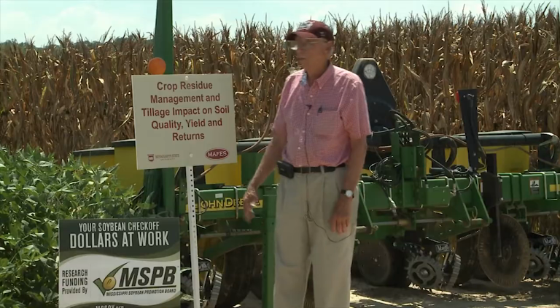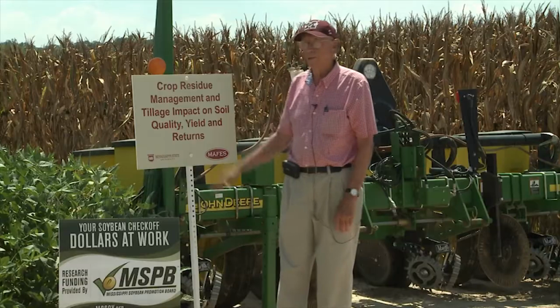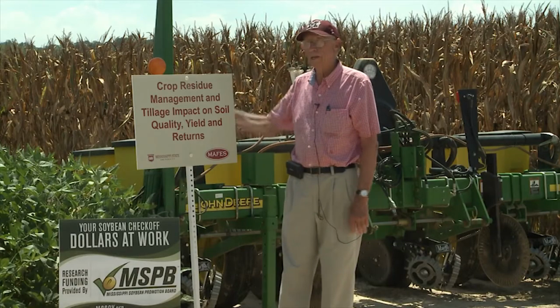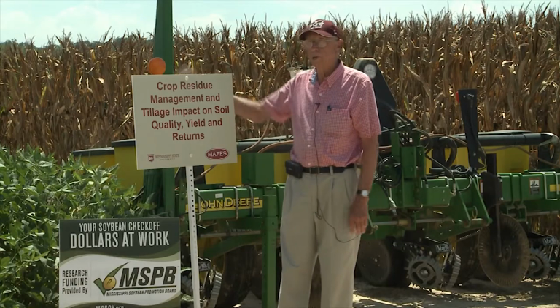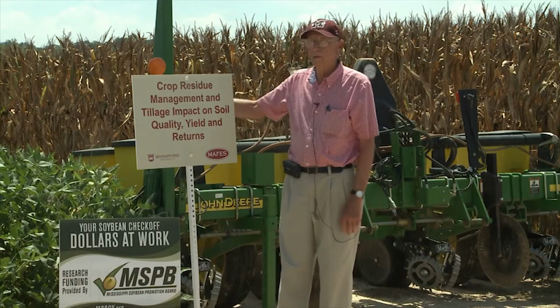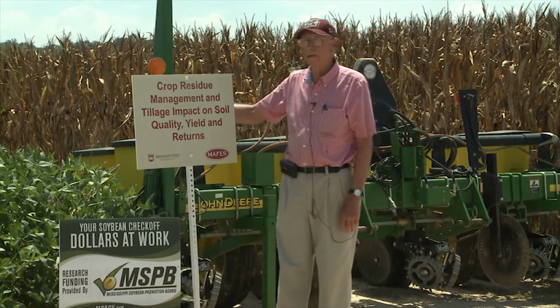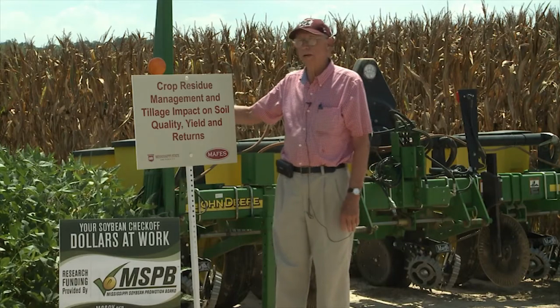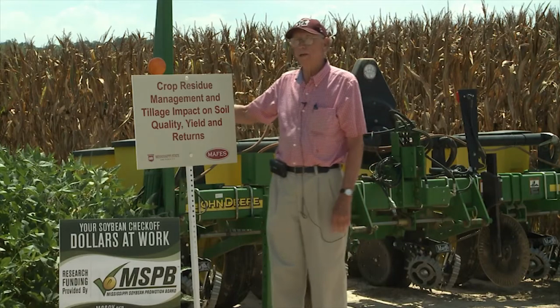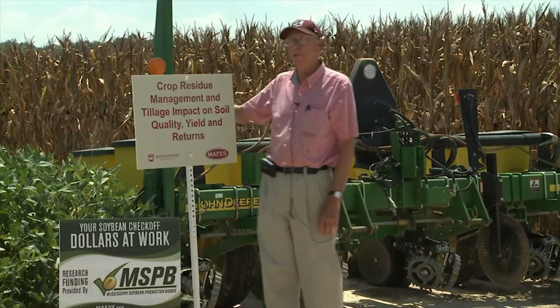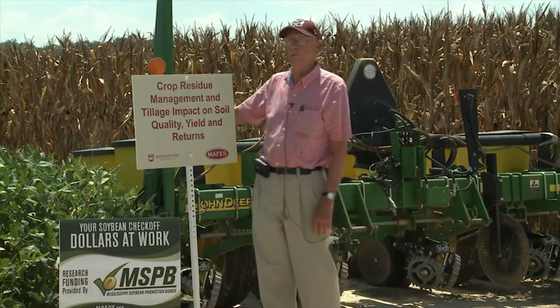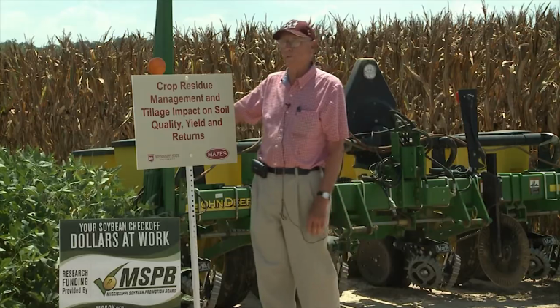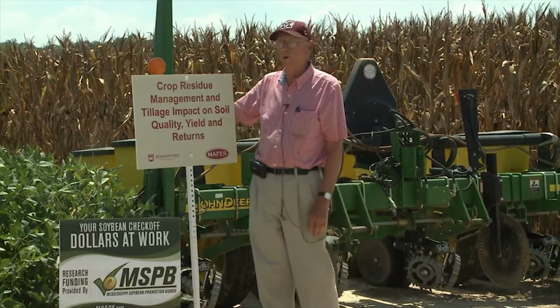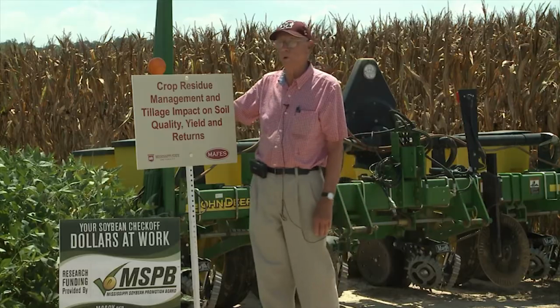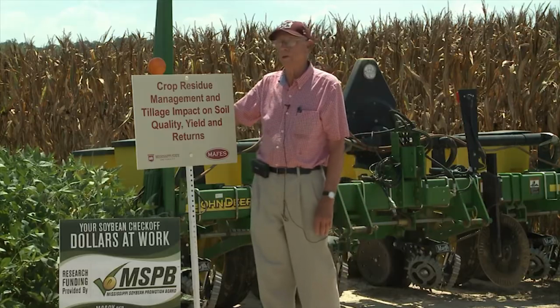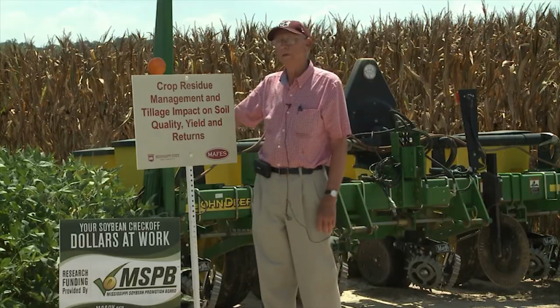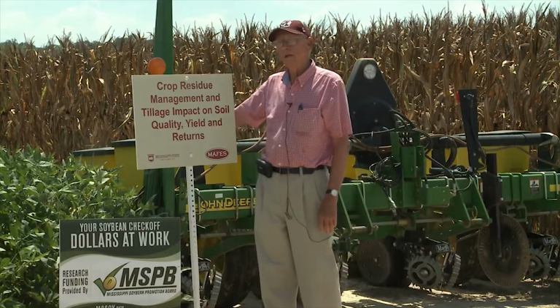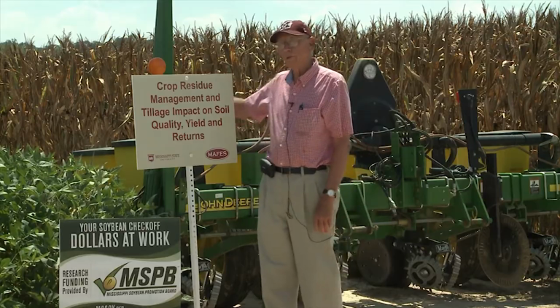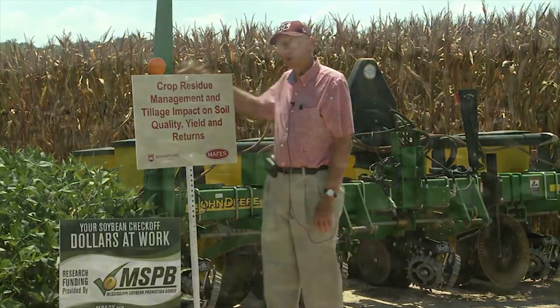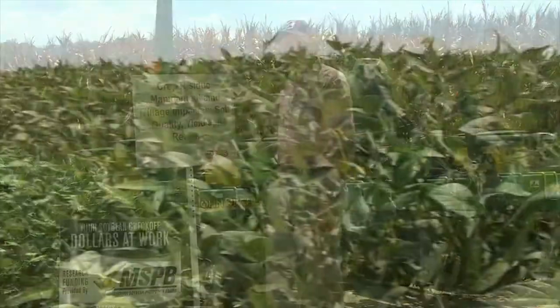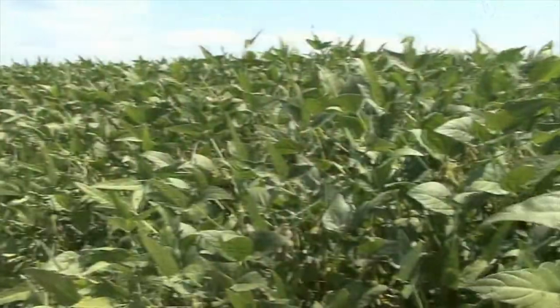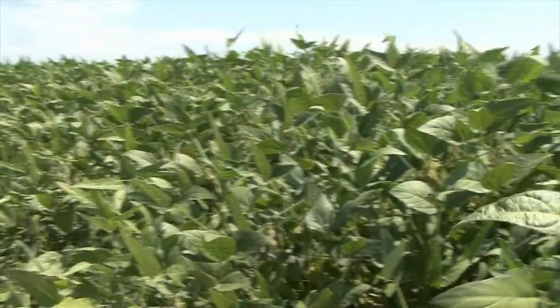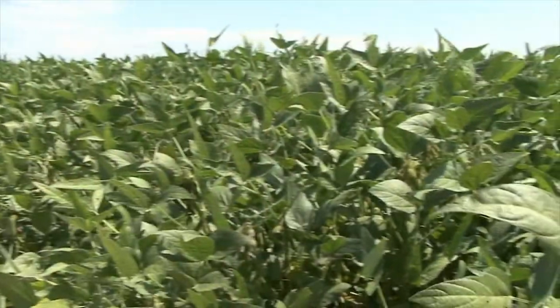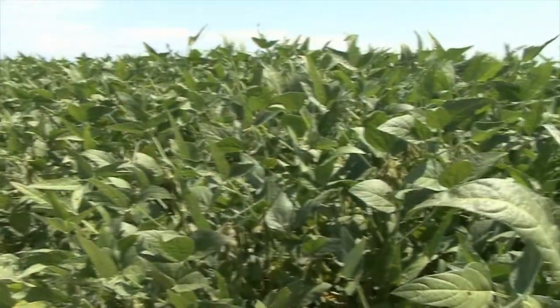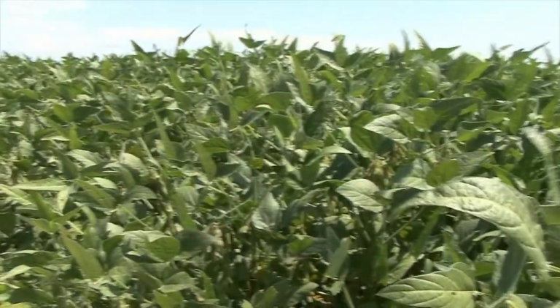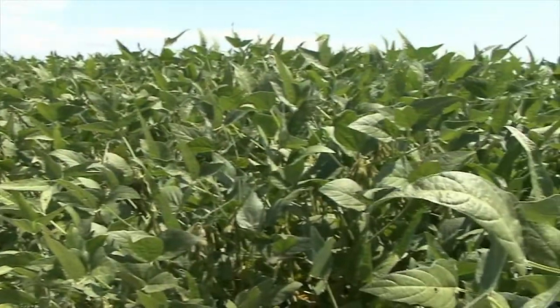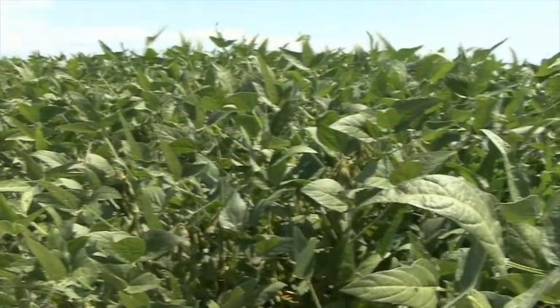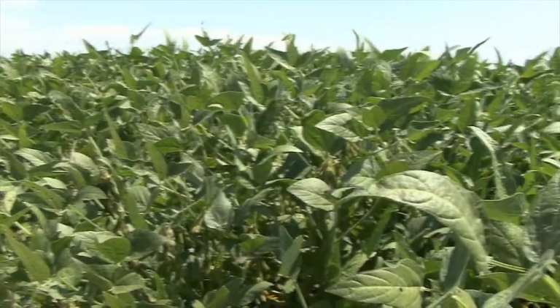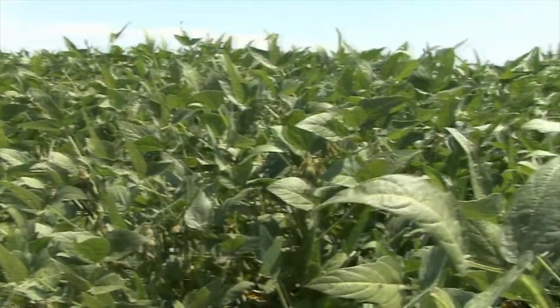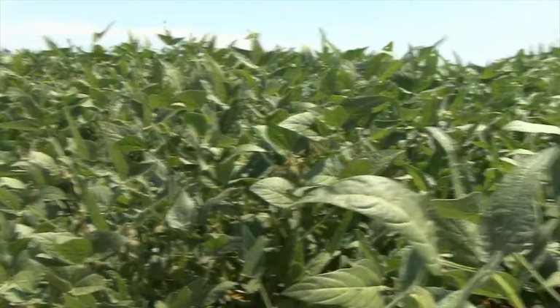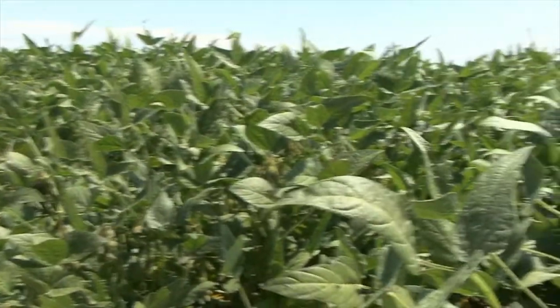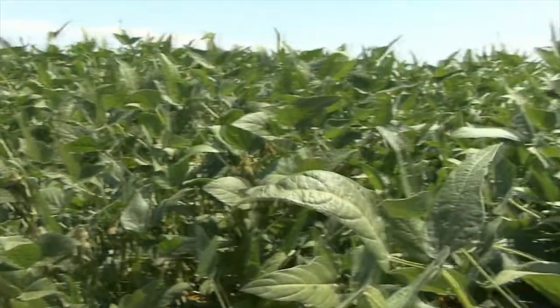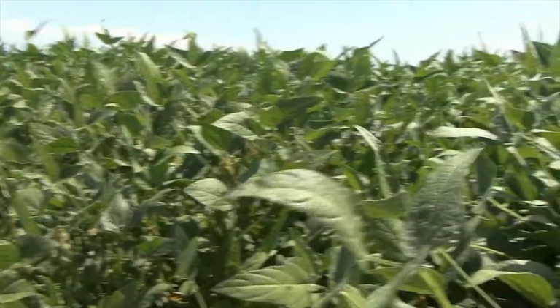This area right here will be corn next to it, and we'll flip over and do soybeans on the other side — the same tillage systems involved.